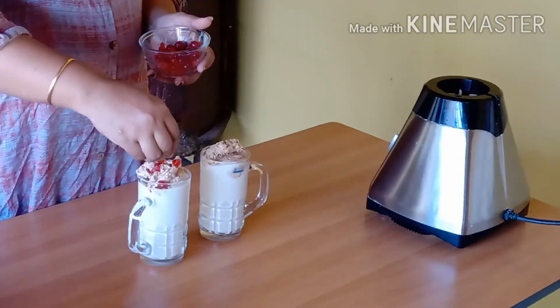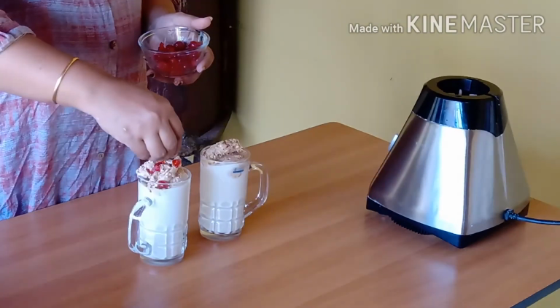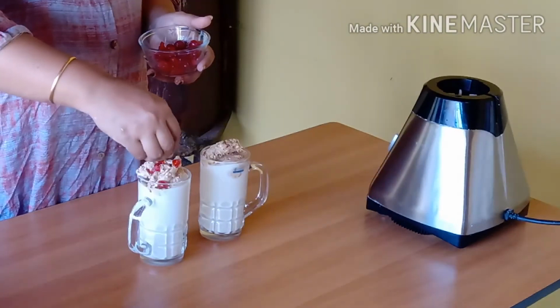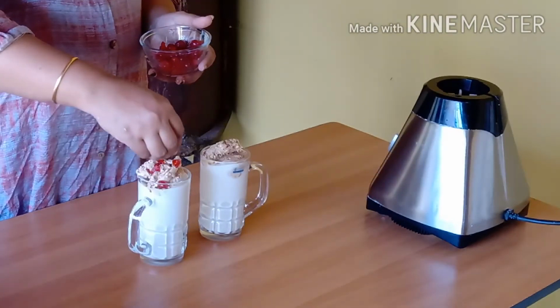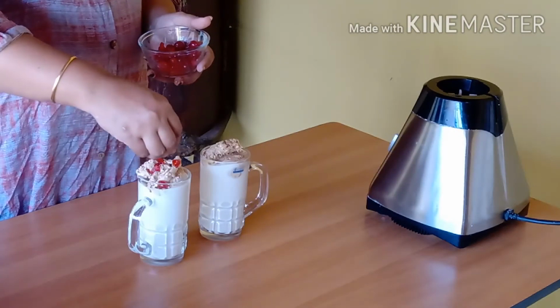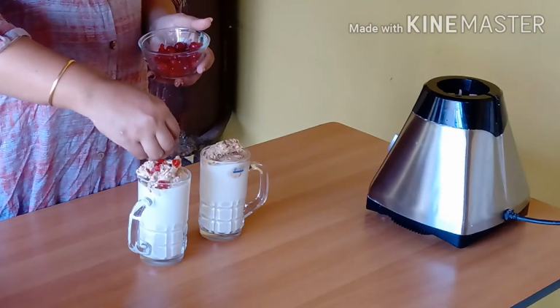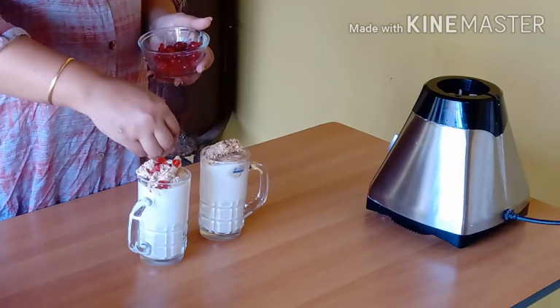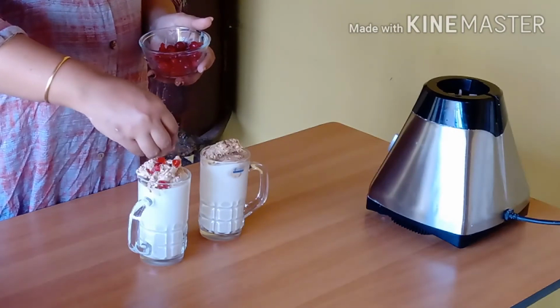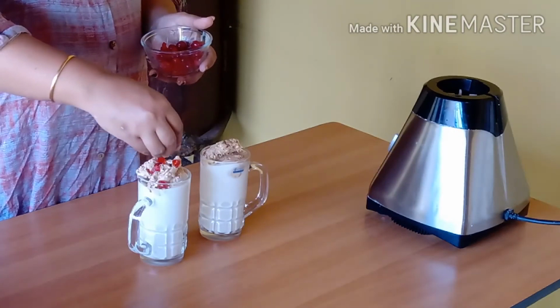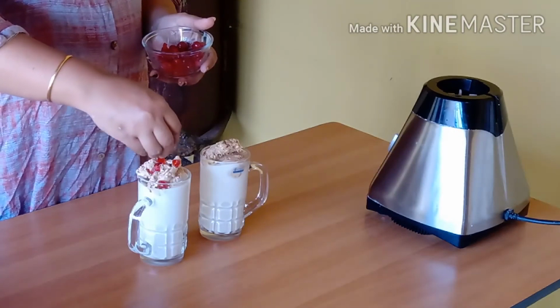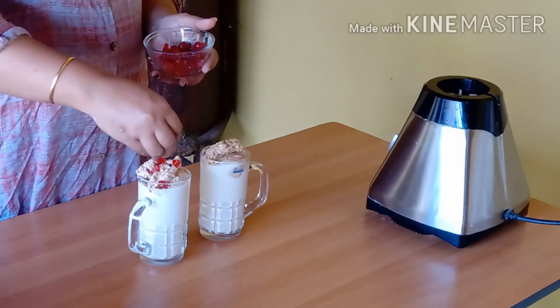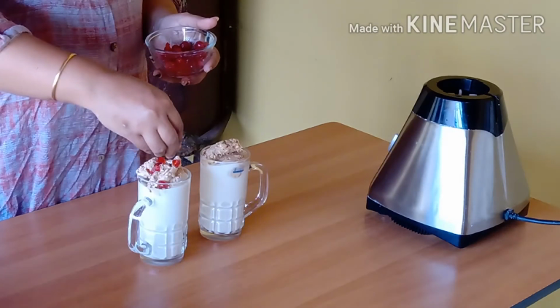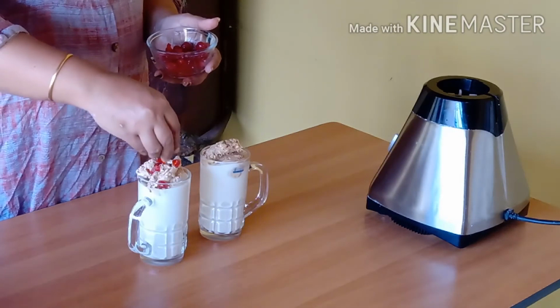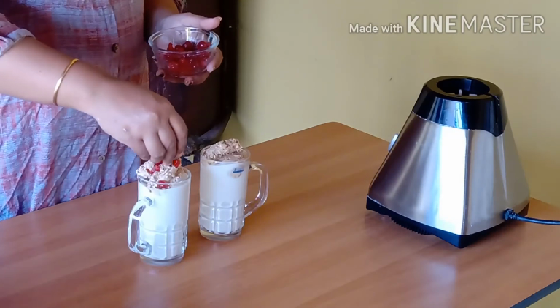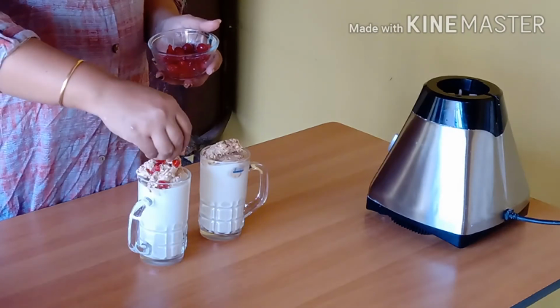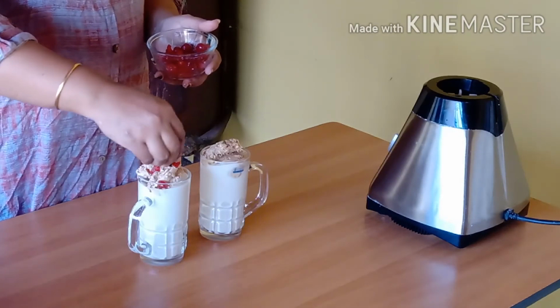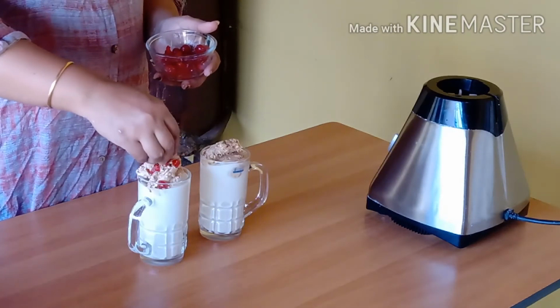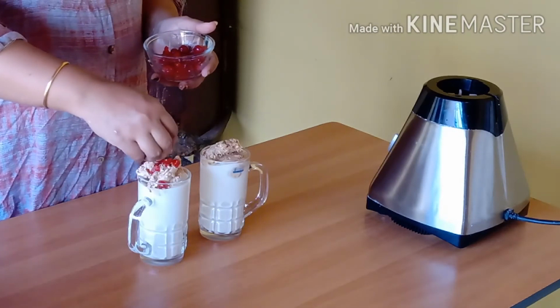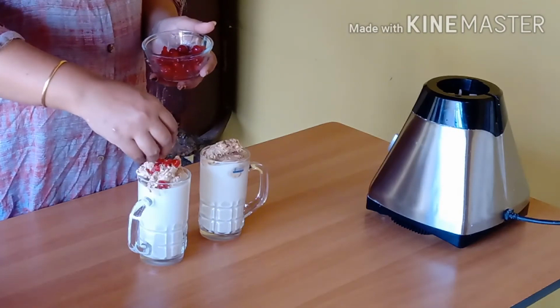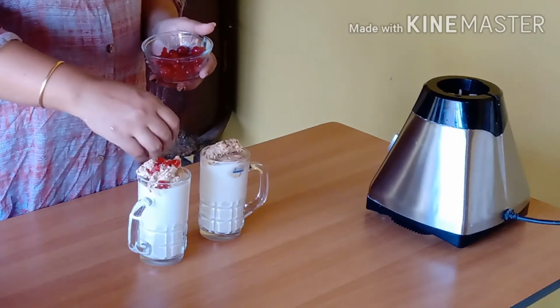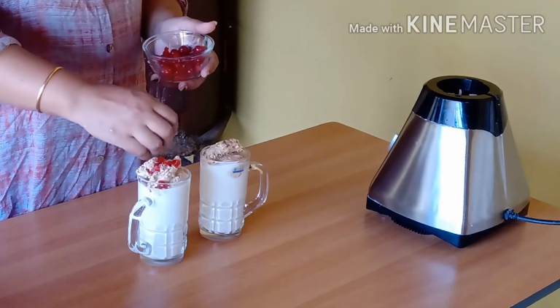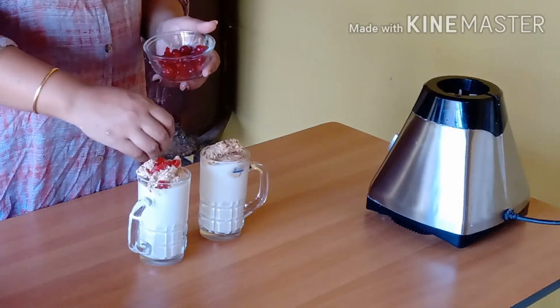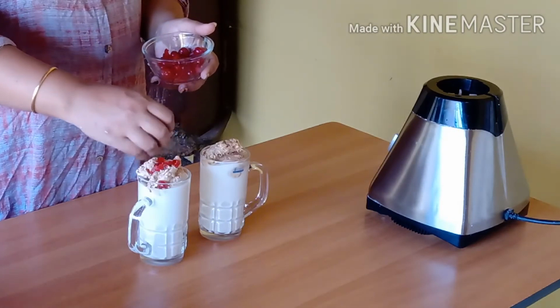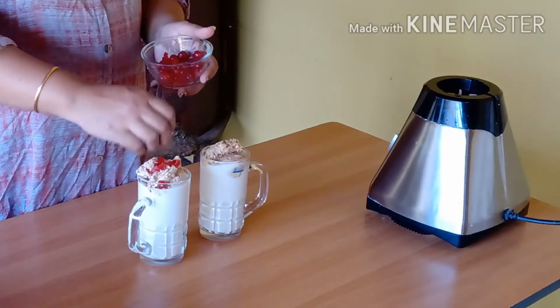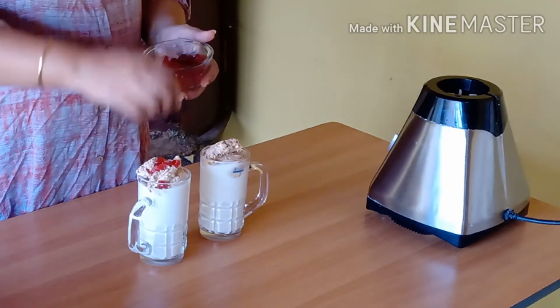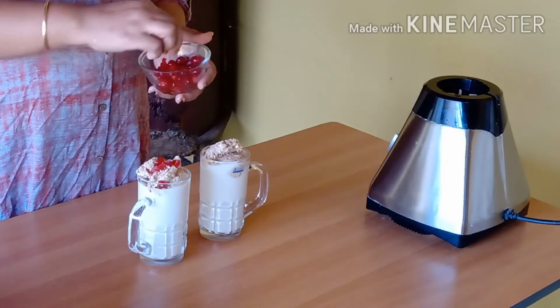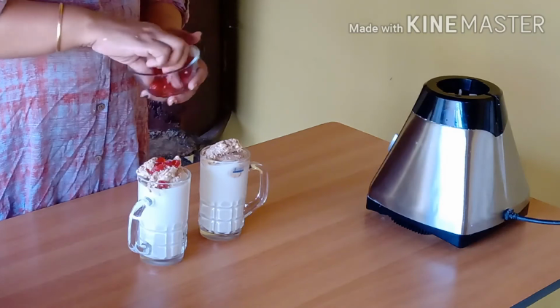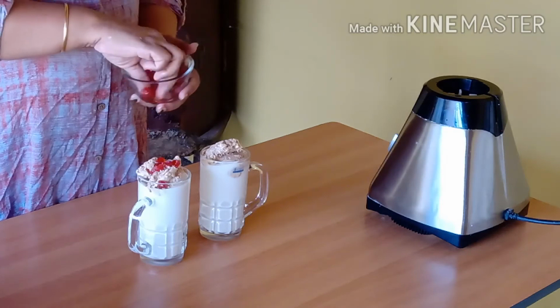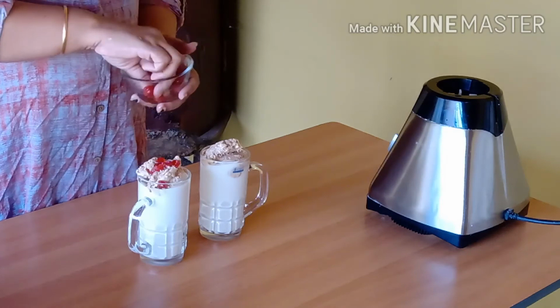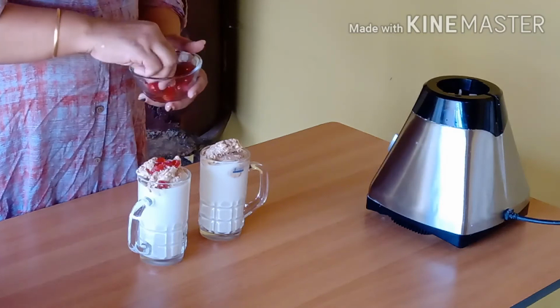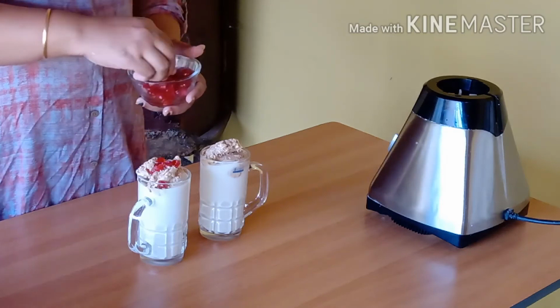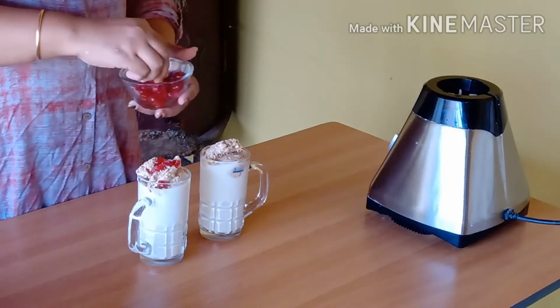I'm going to put a little bit of ice cream in the pan, and I'm going to decorate the pan.